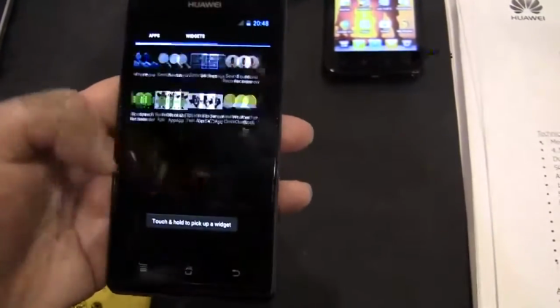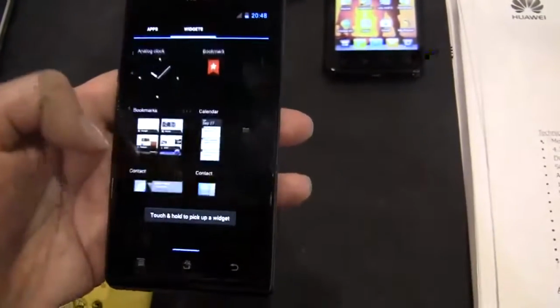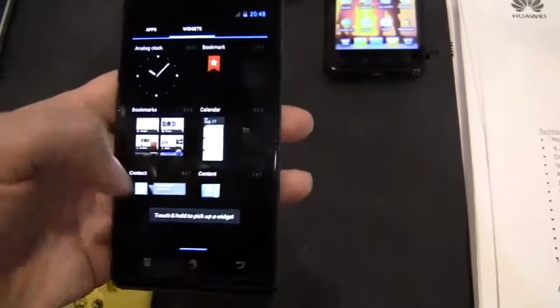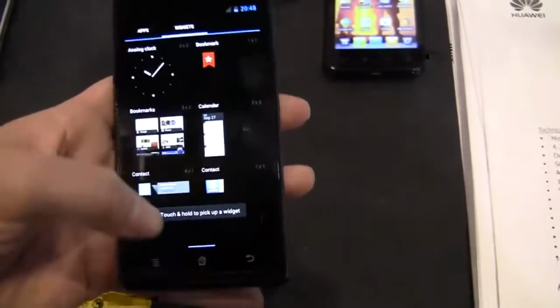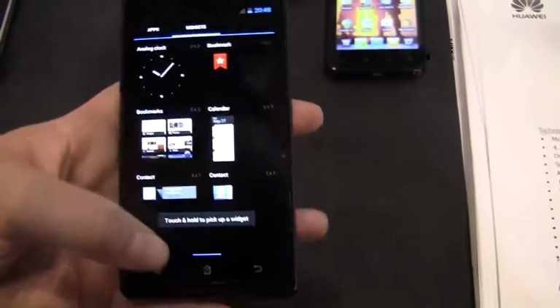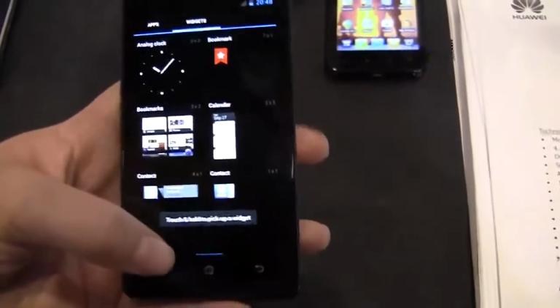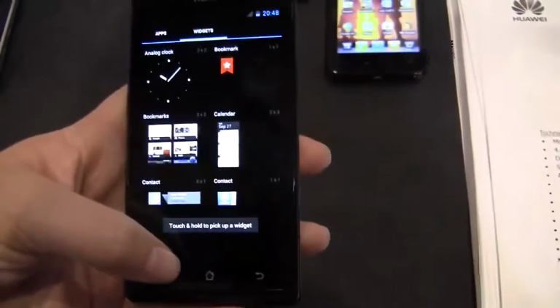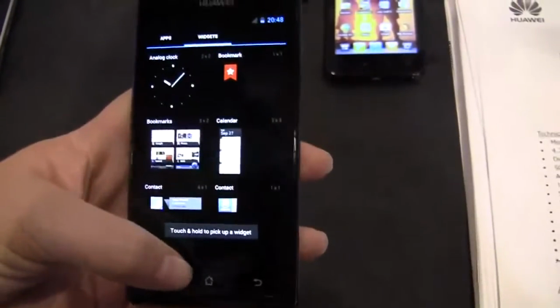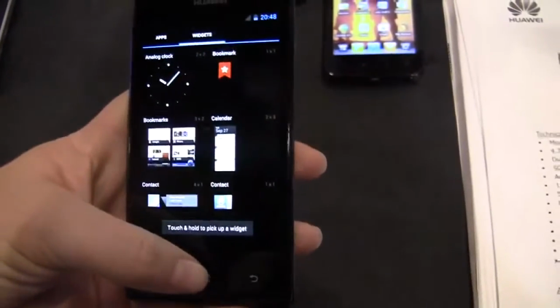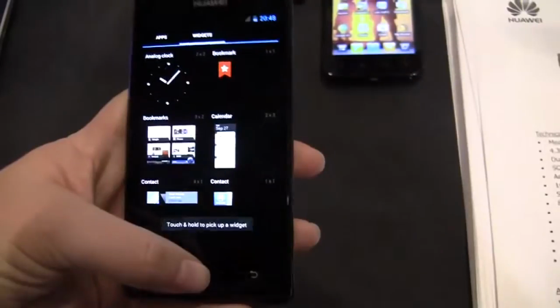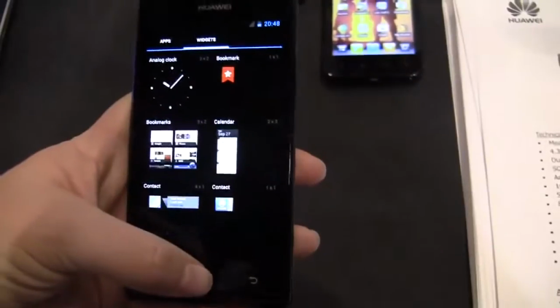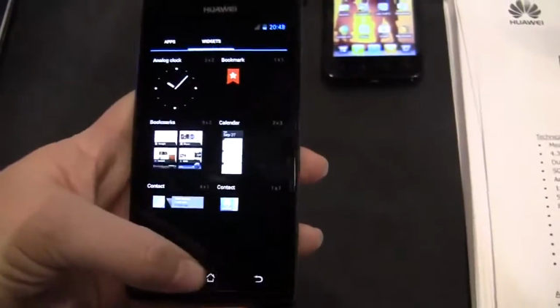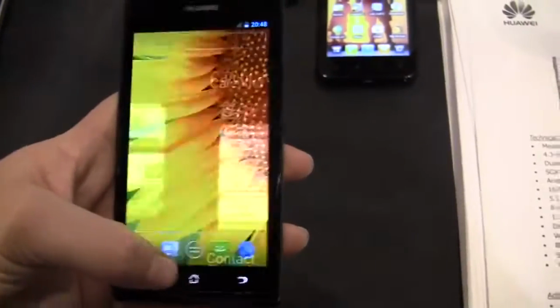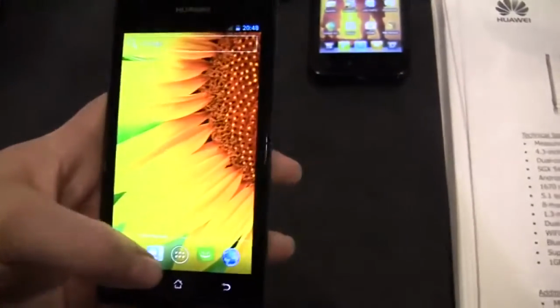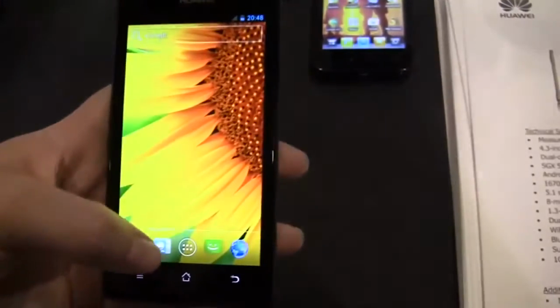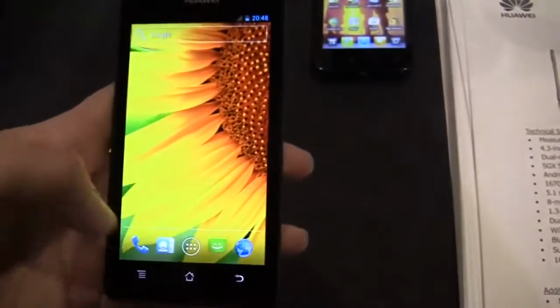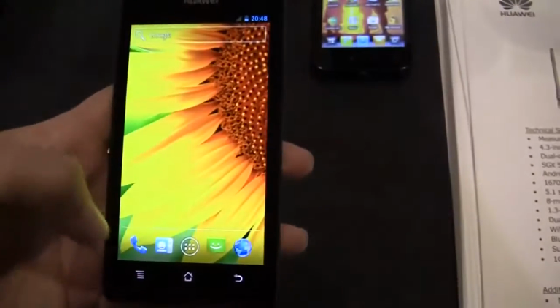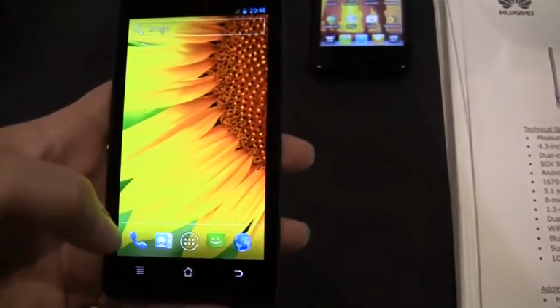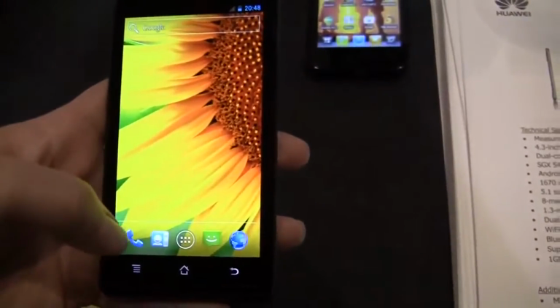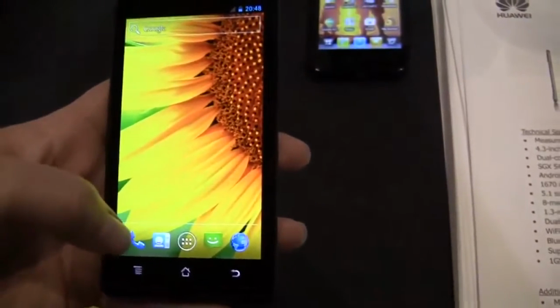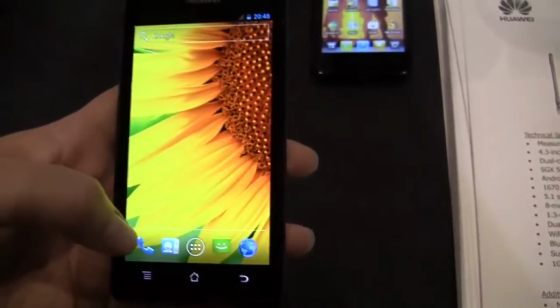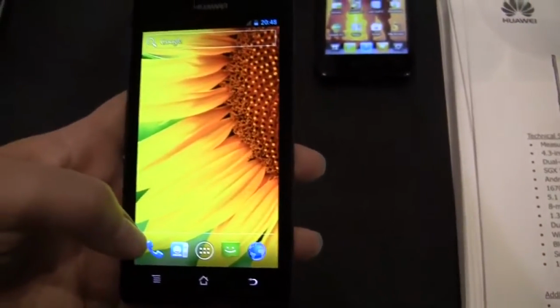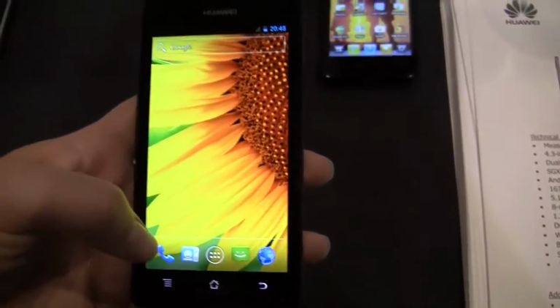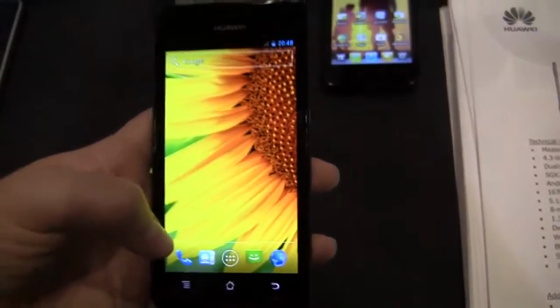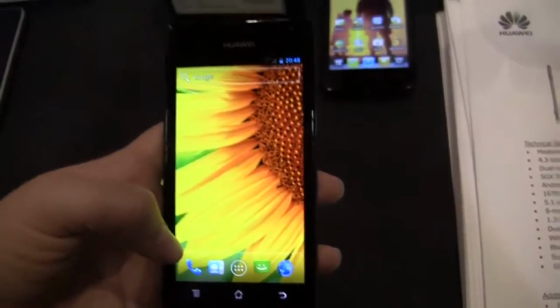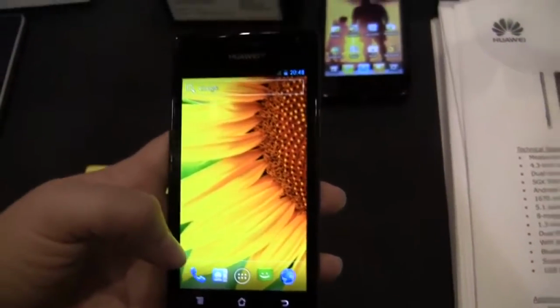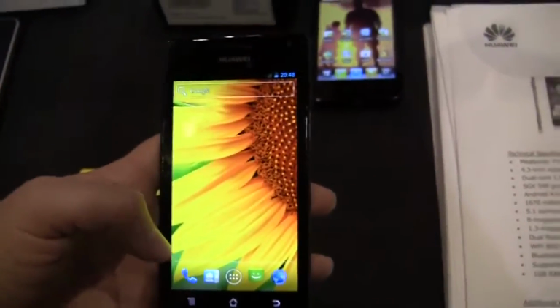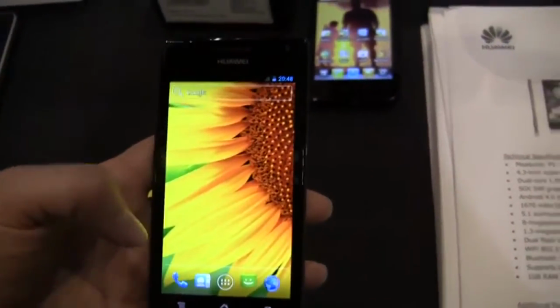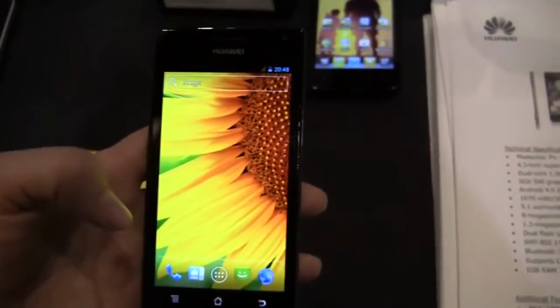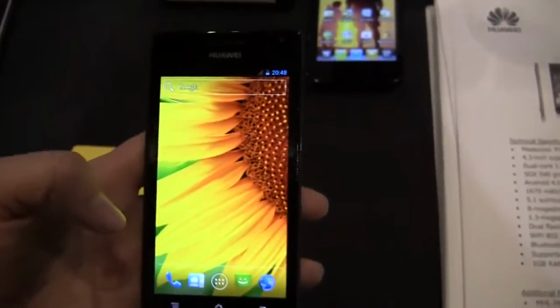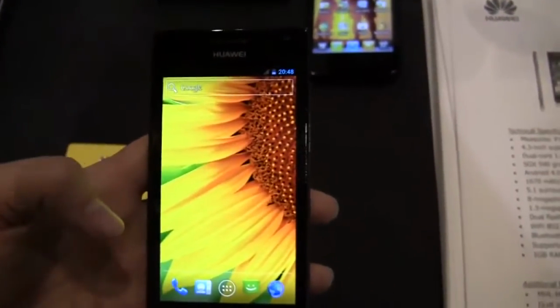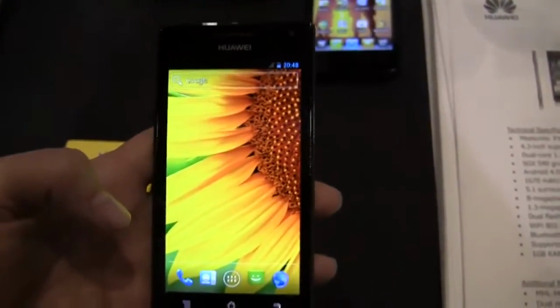This is running Ice Cream Sandwich — I can't figure out where the settings menu is, but that's okay.